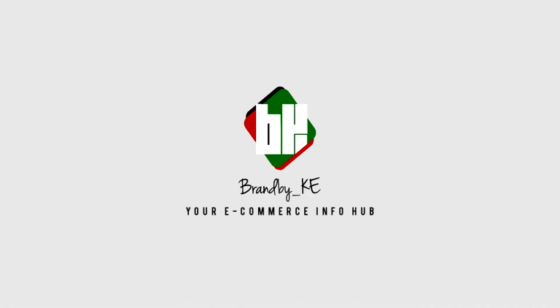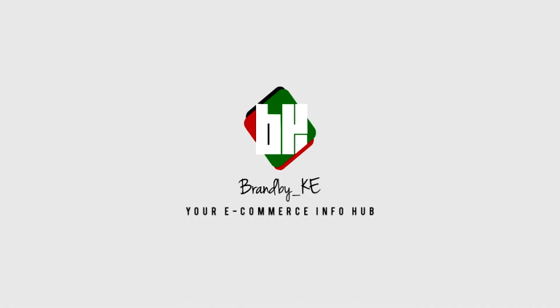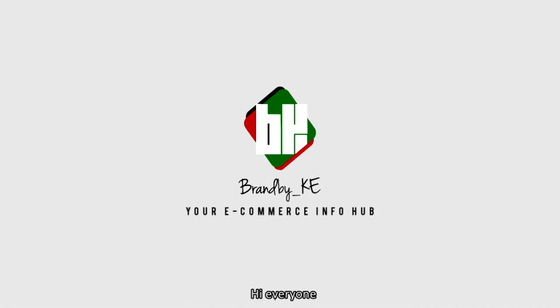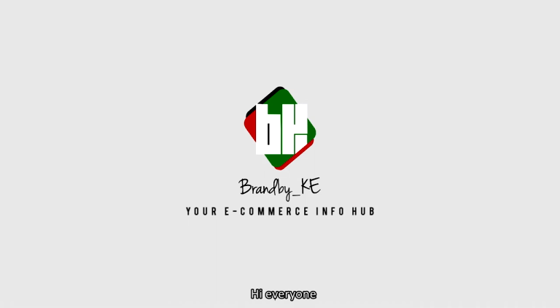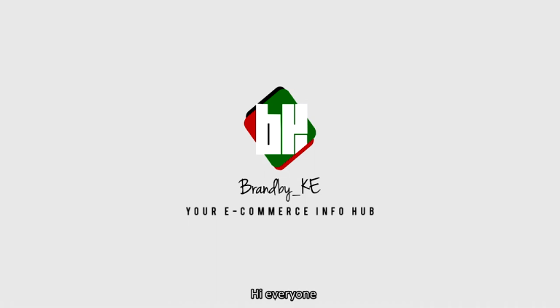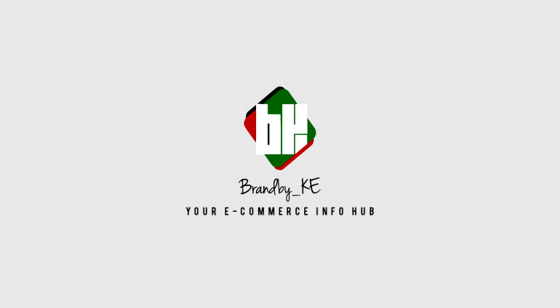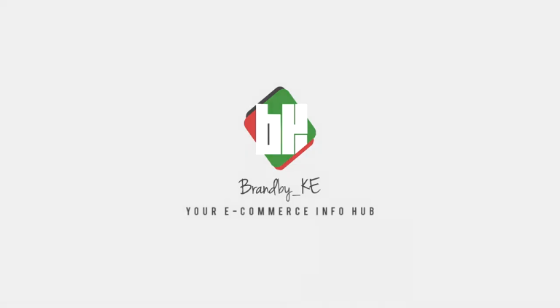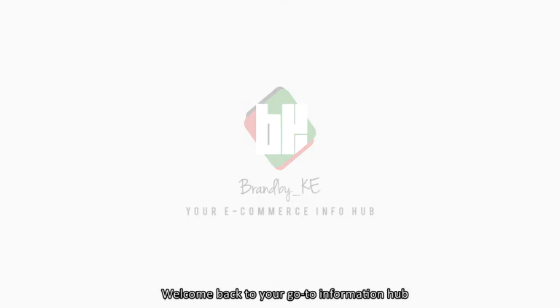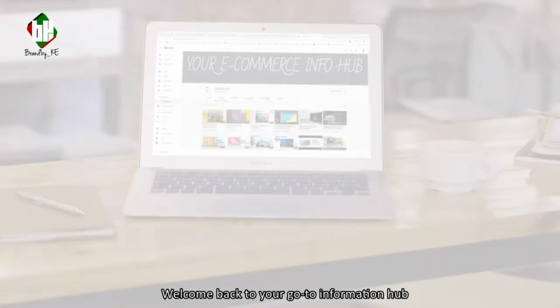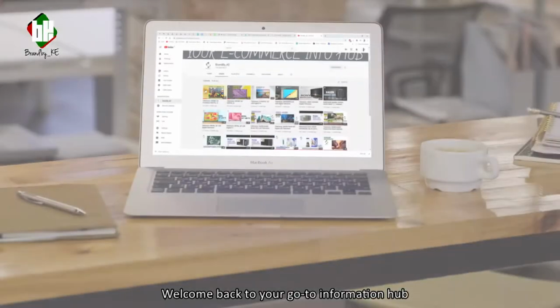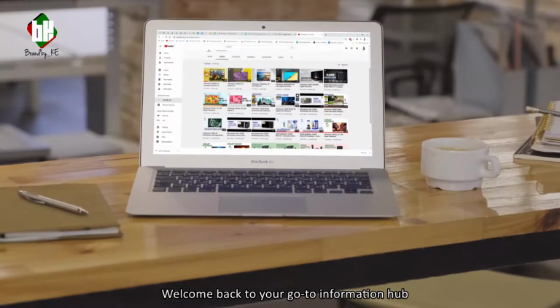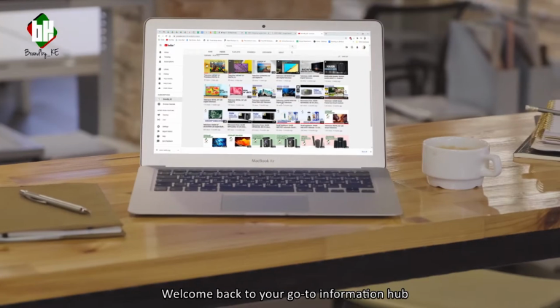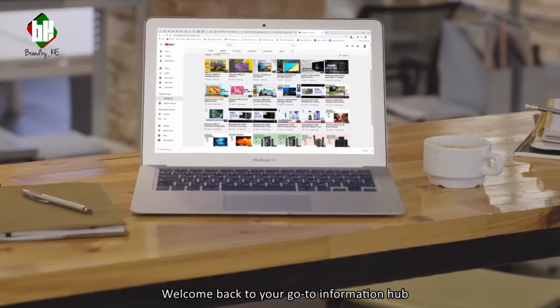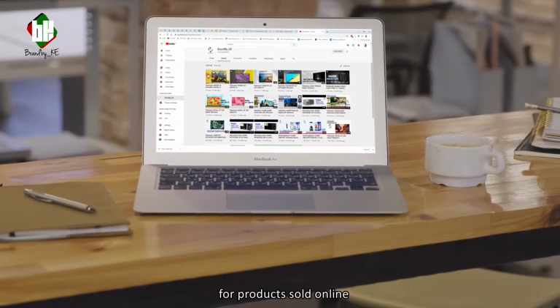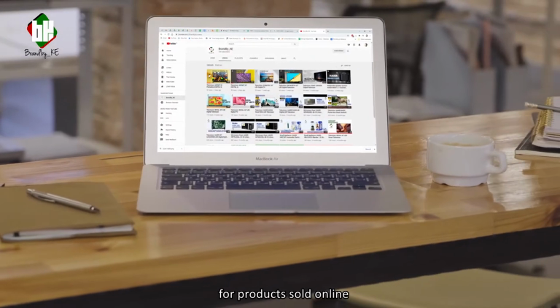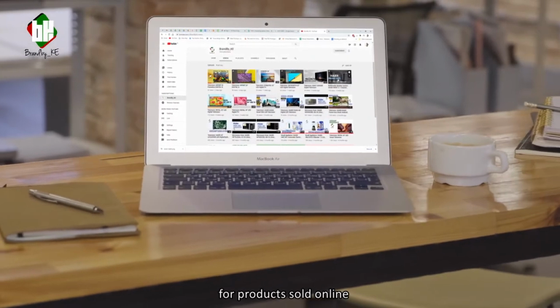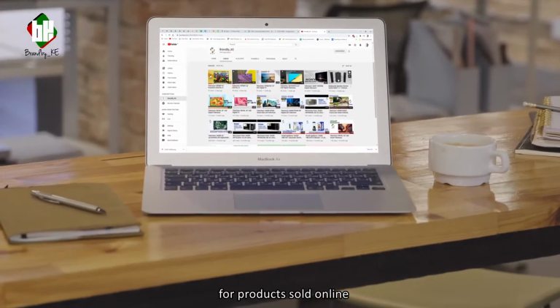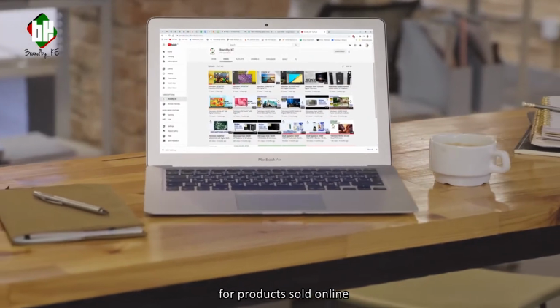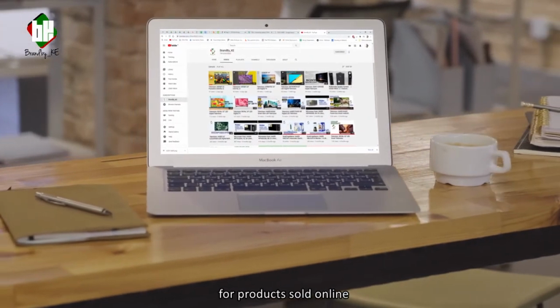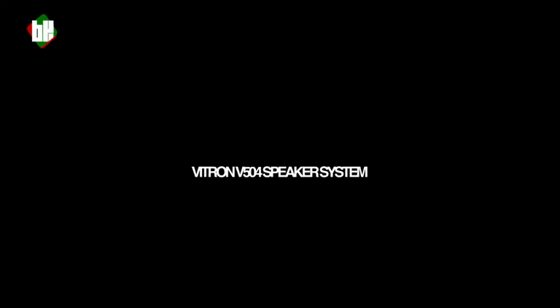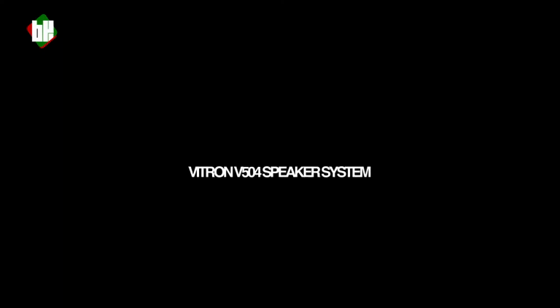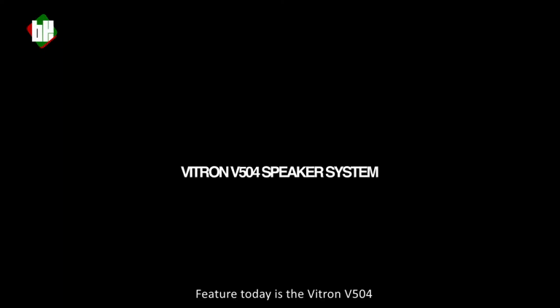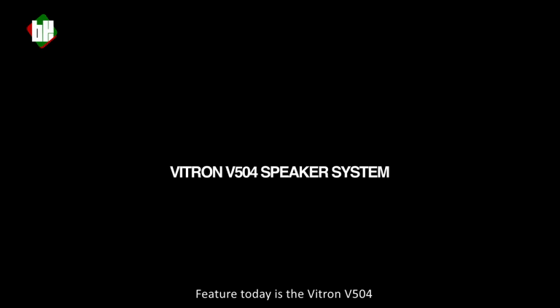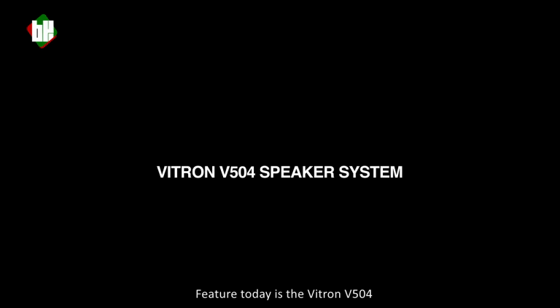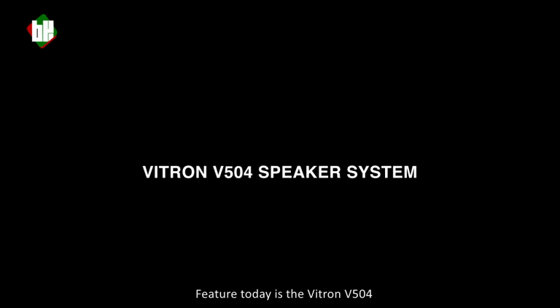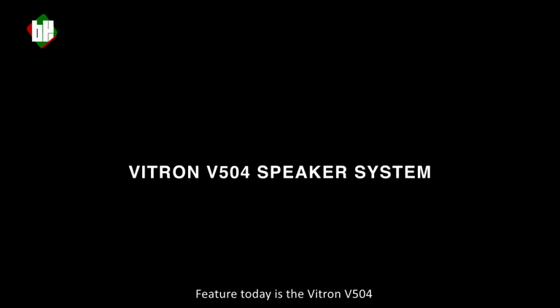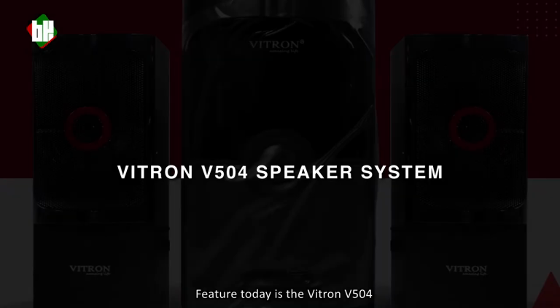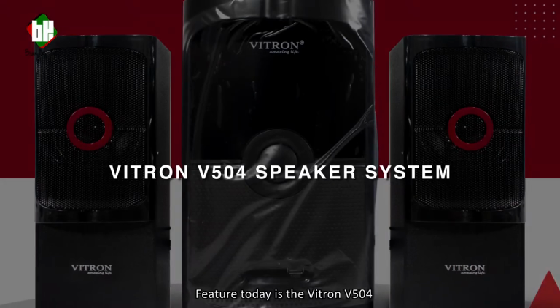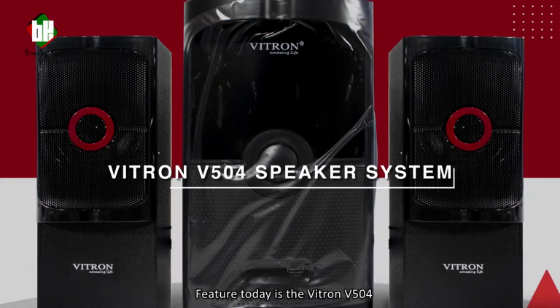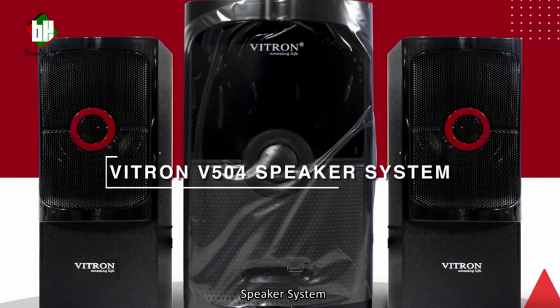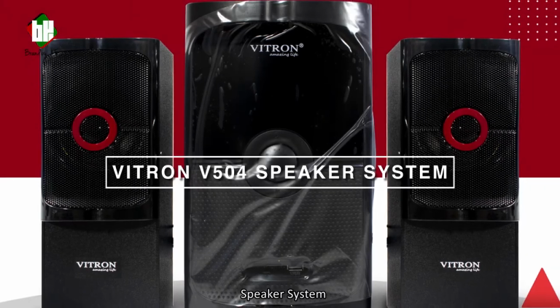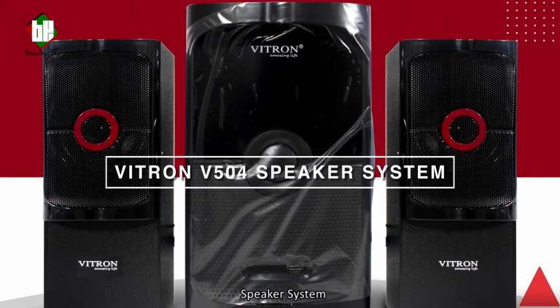Hi everyone, welcome back to a good information hub for products sold online. Featured today is the Vitron V504 speaker system.